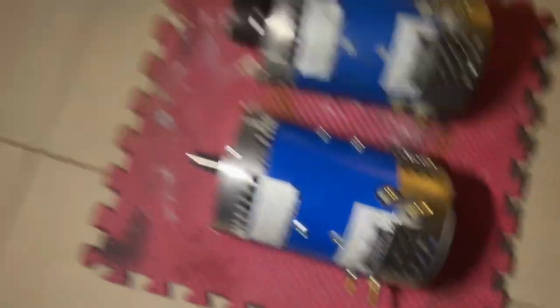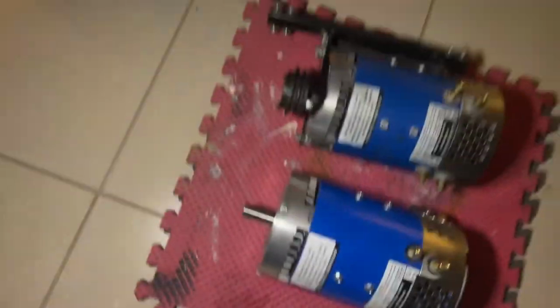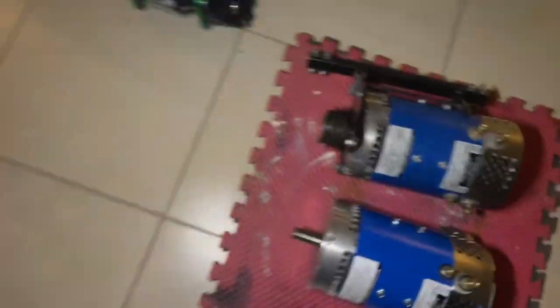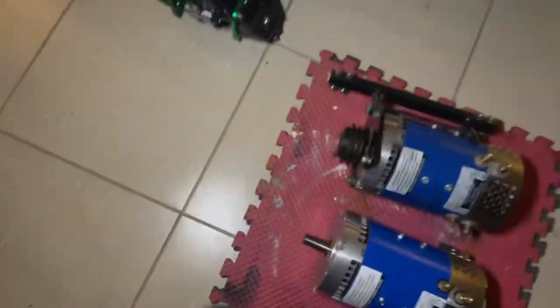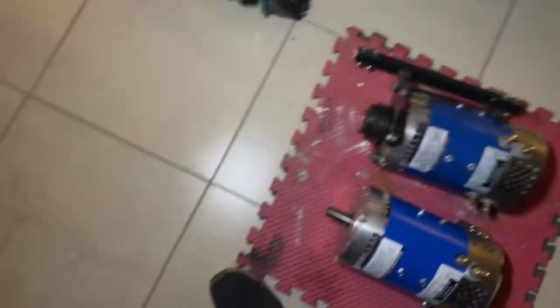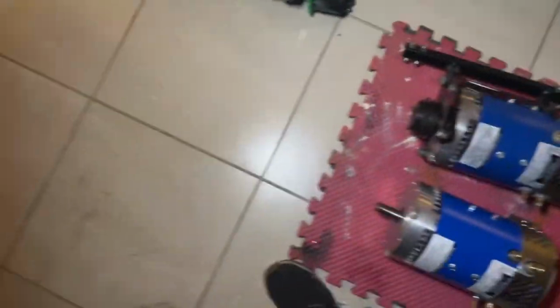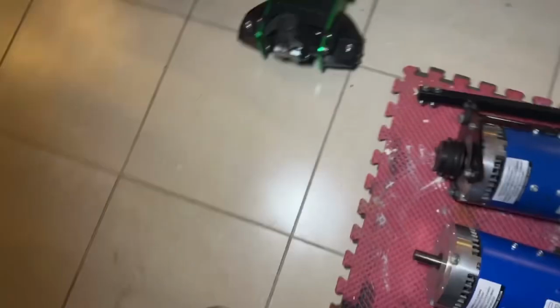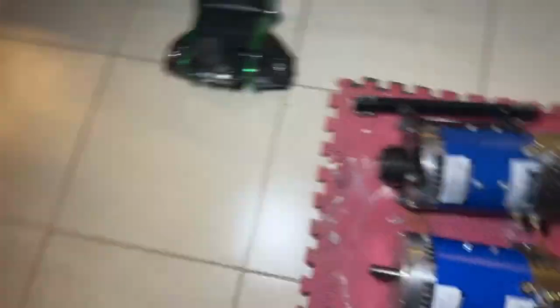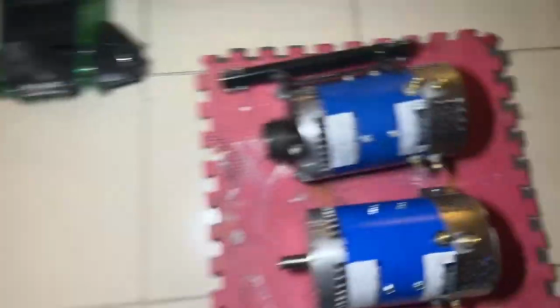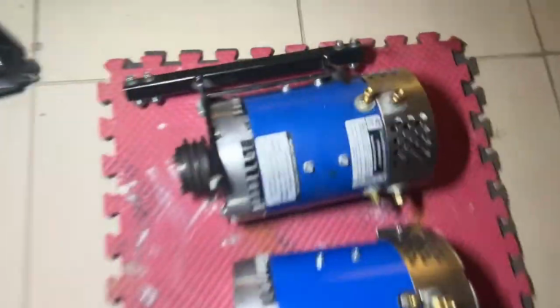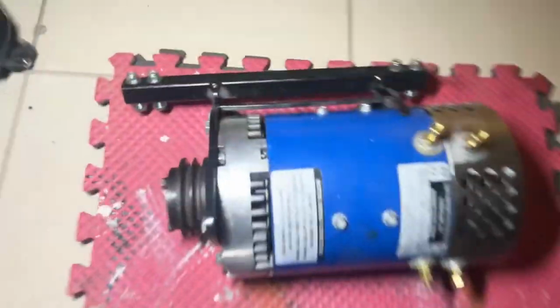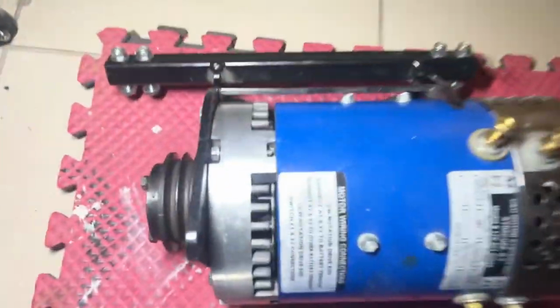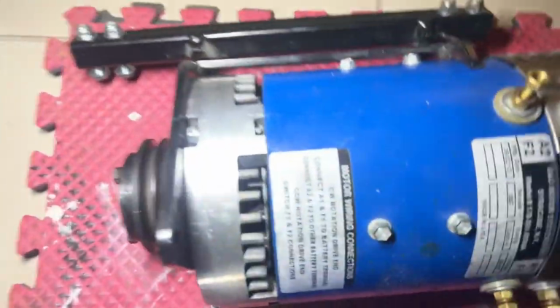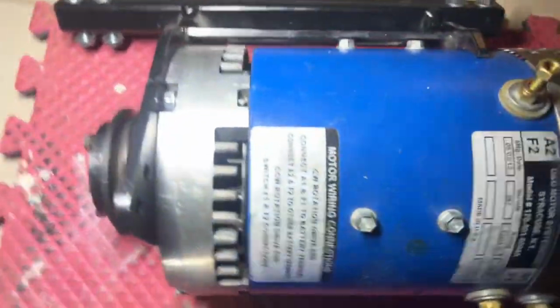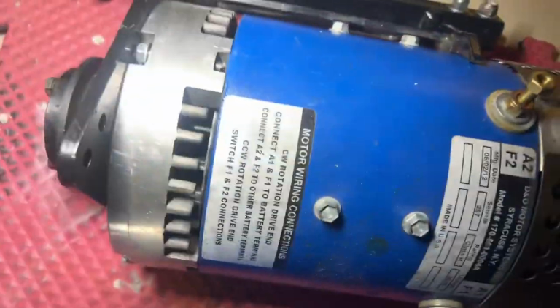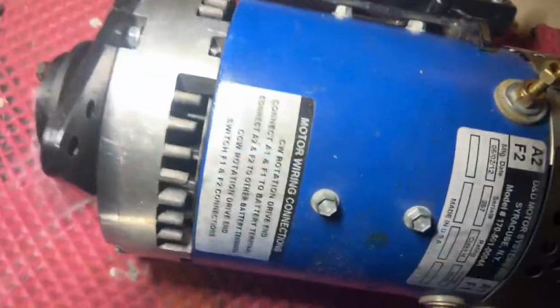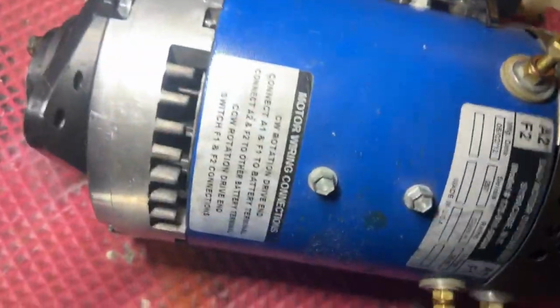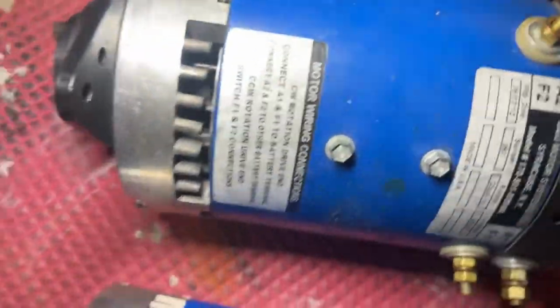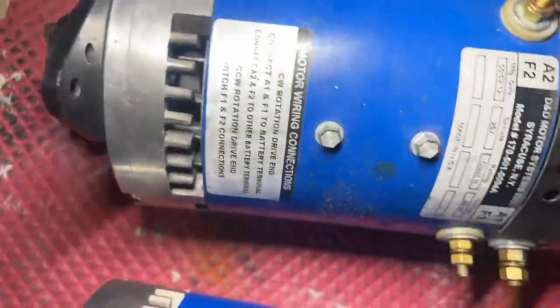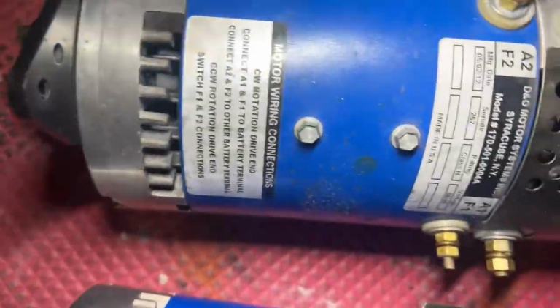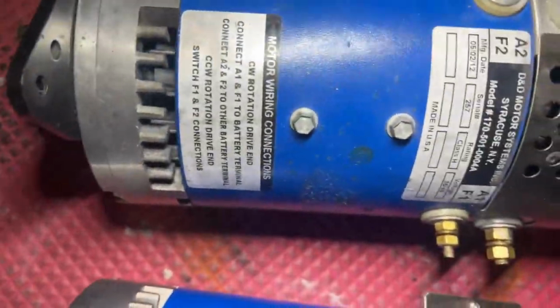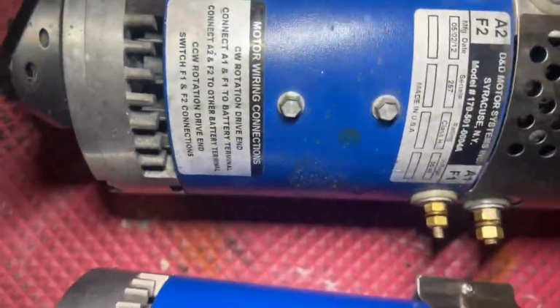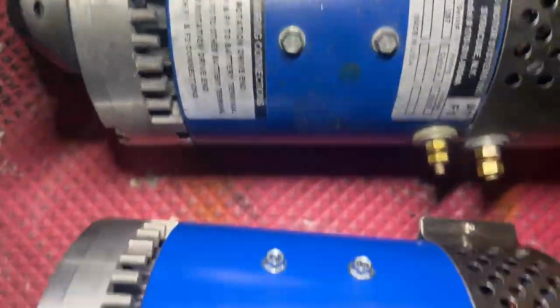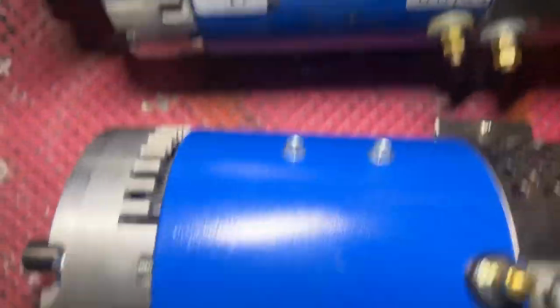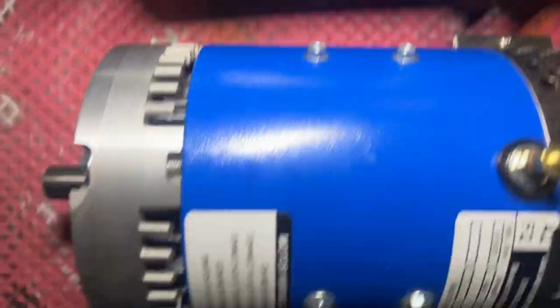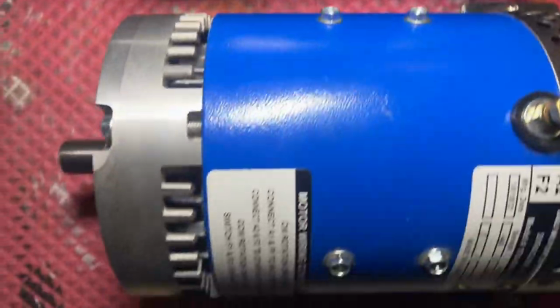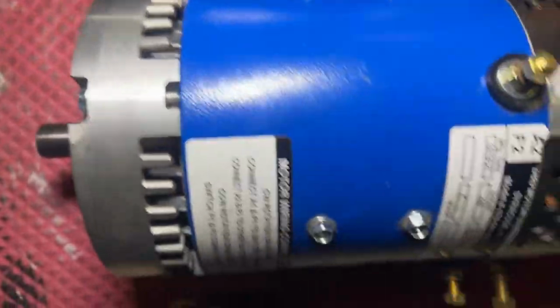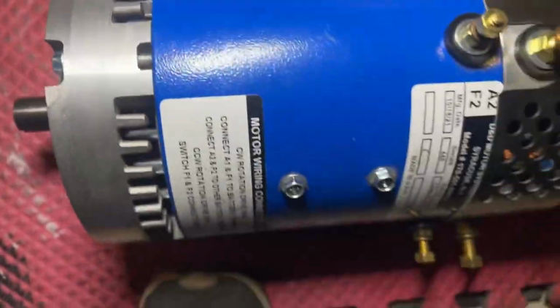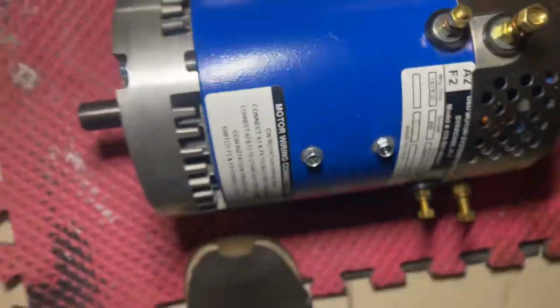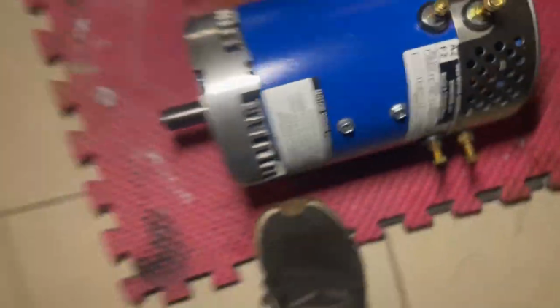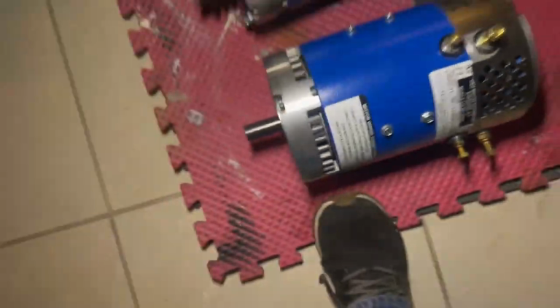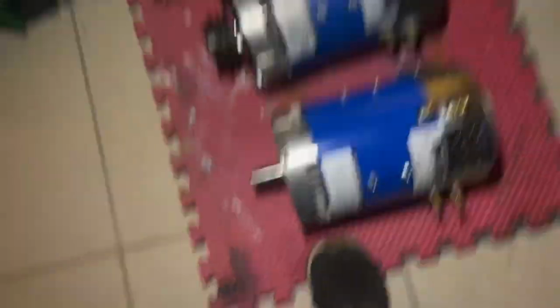All right, I'm going. This is what type of motor it is. Get out of here. Peace.